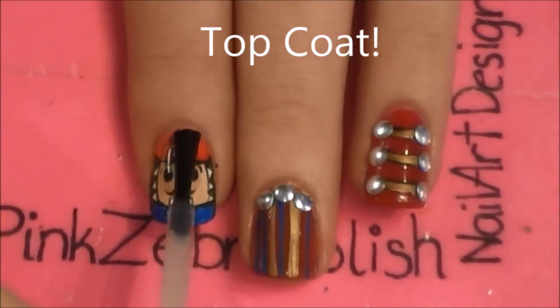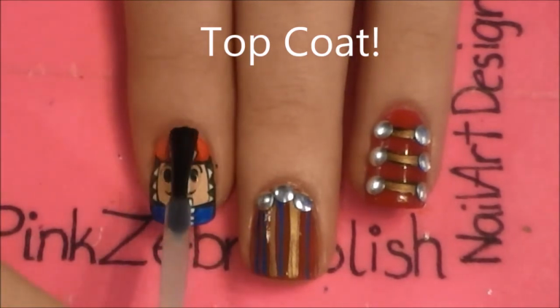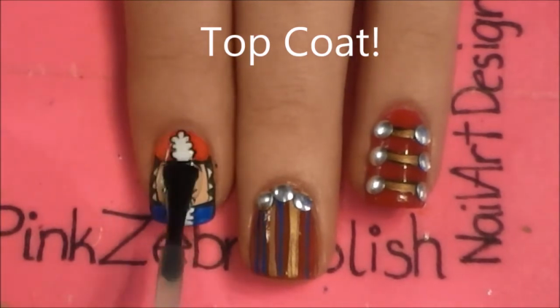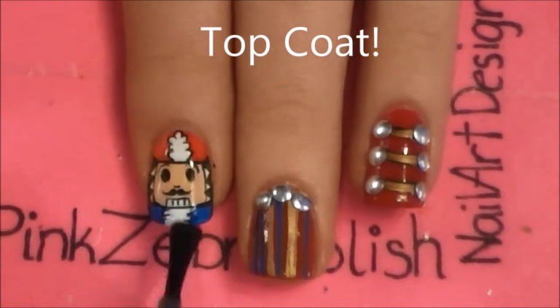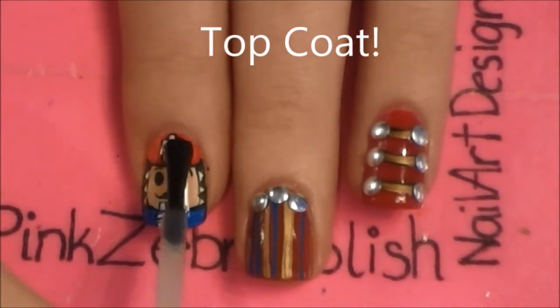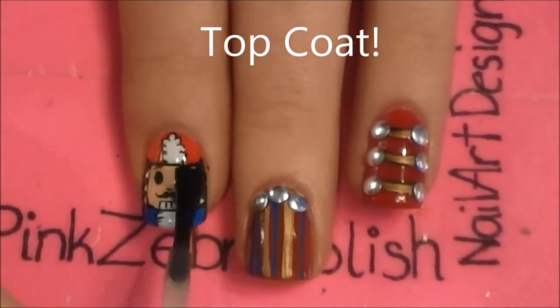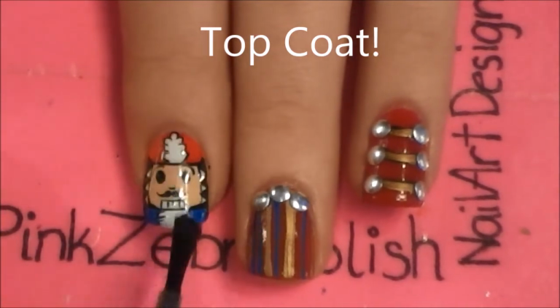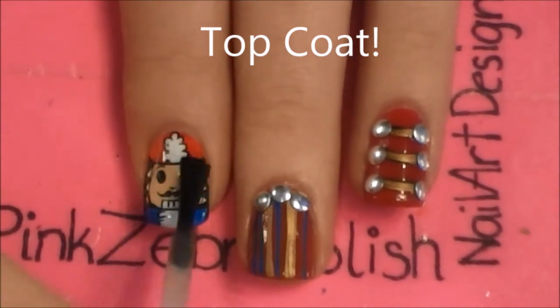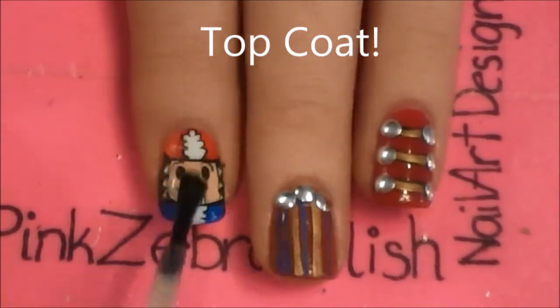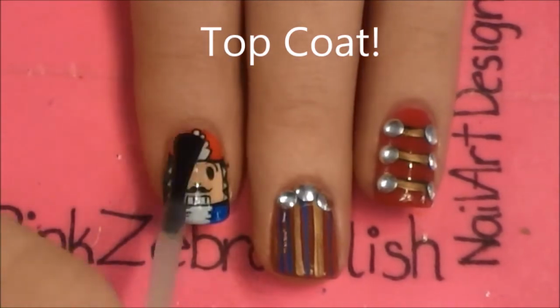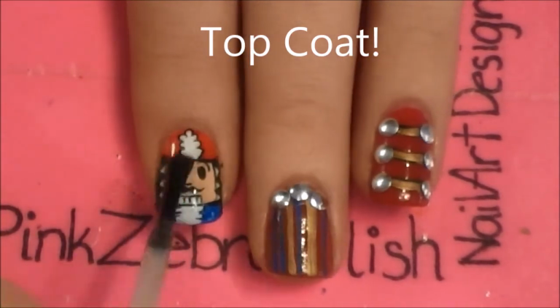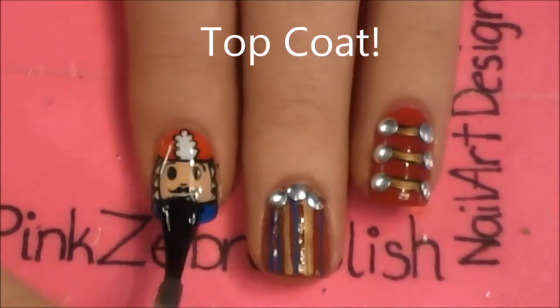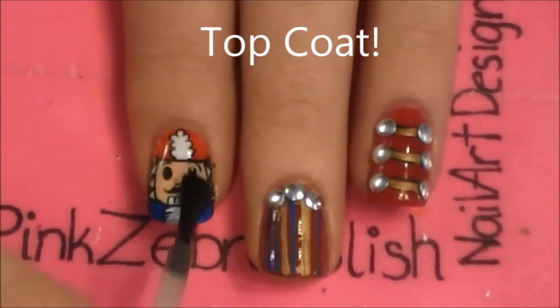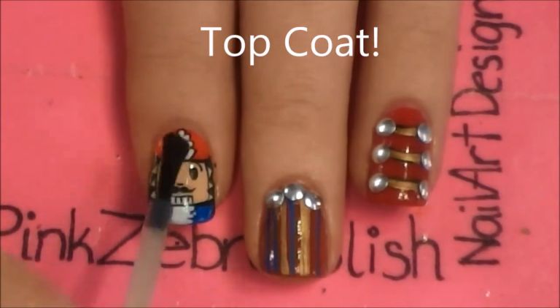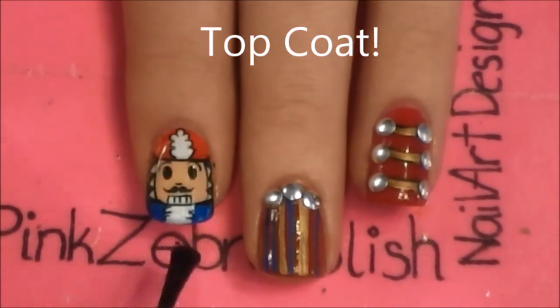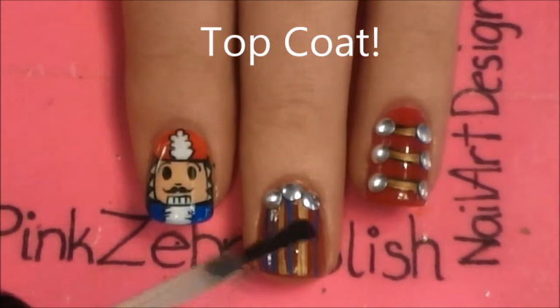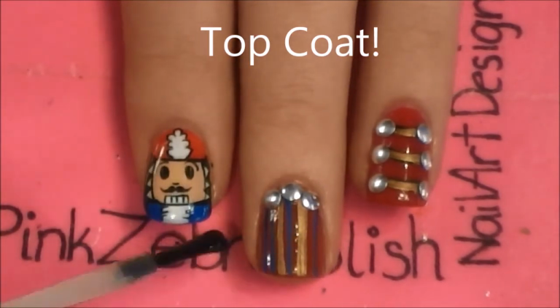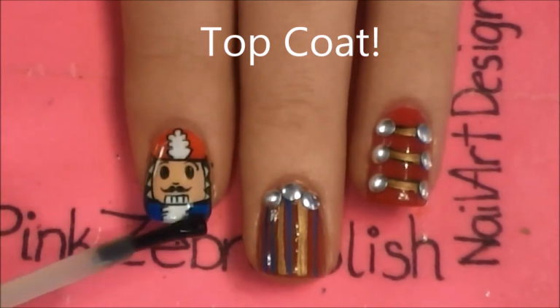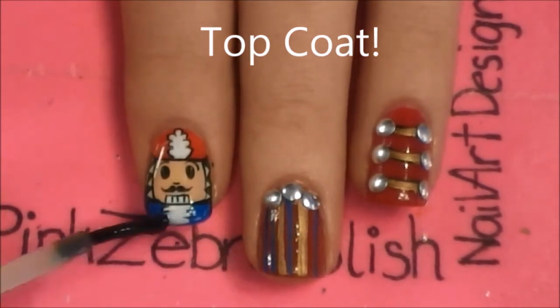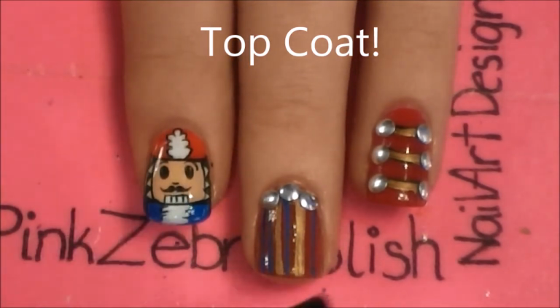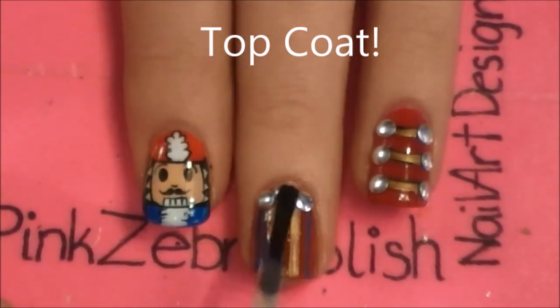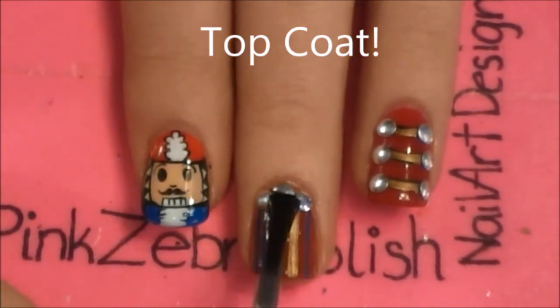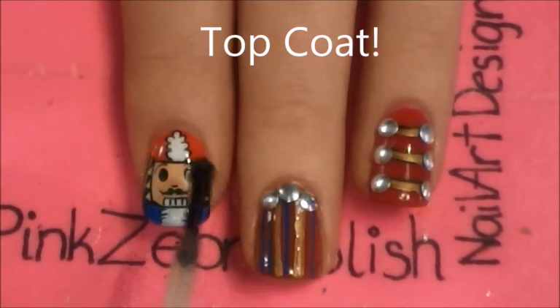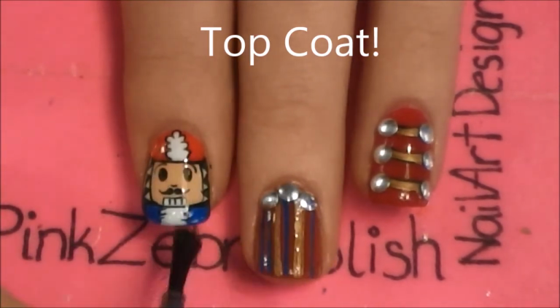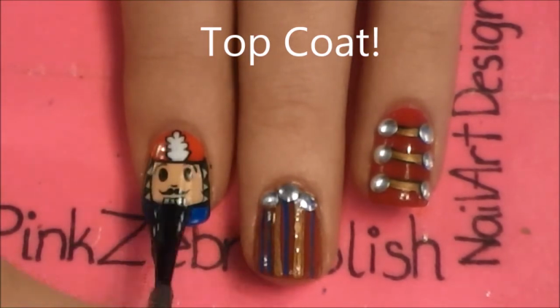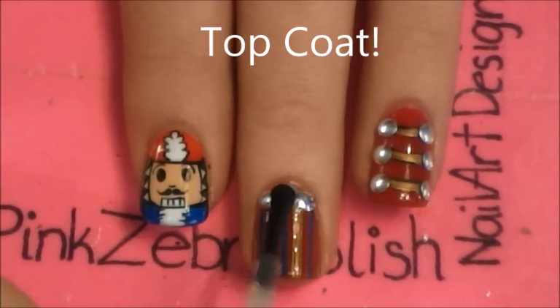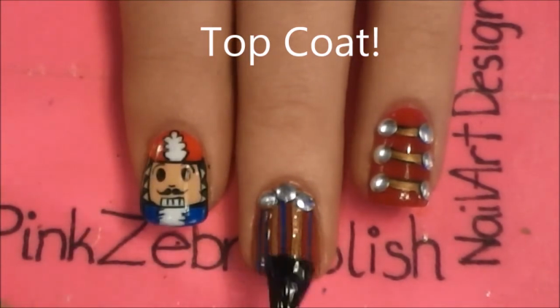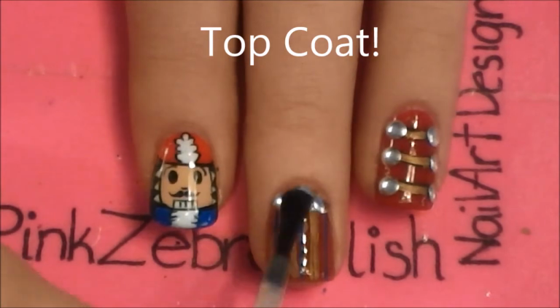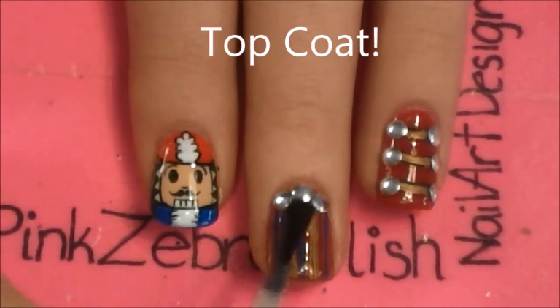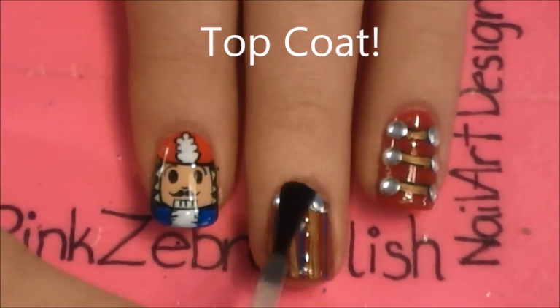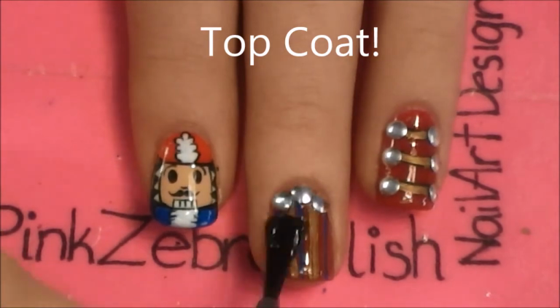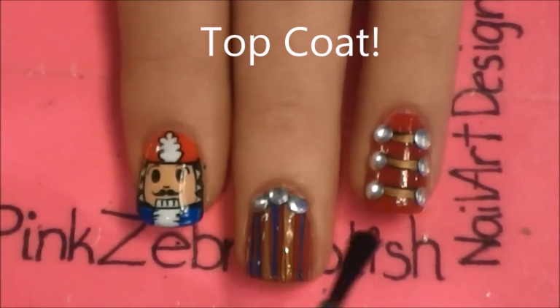Then top coat all of your nails and make sure that you really top coat over the studs to try to hold them on better.